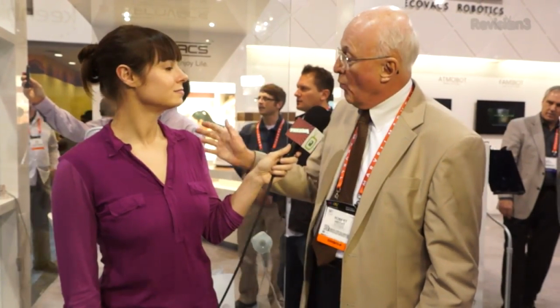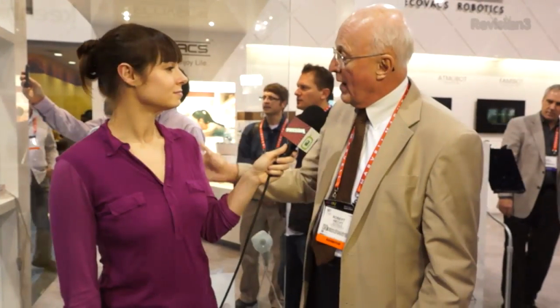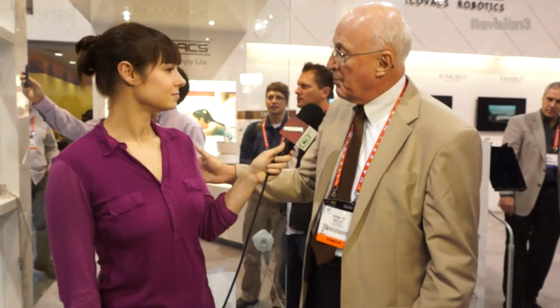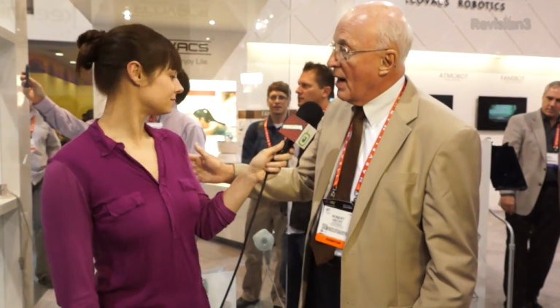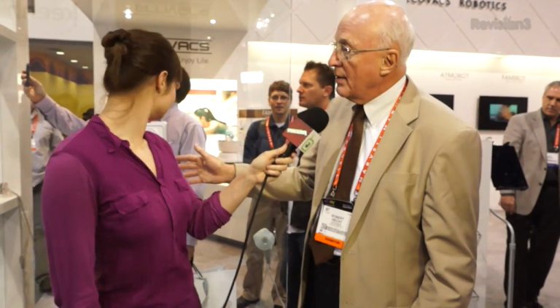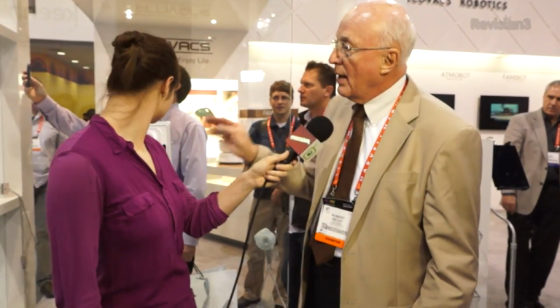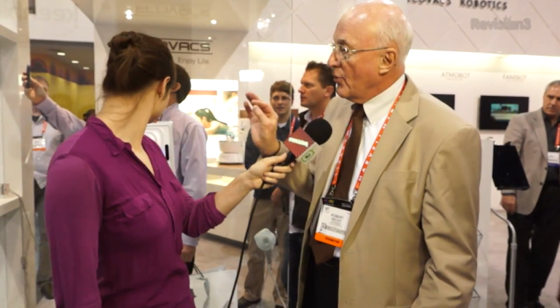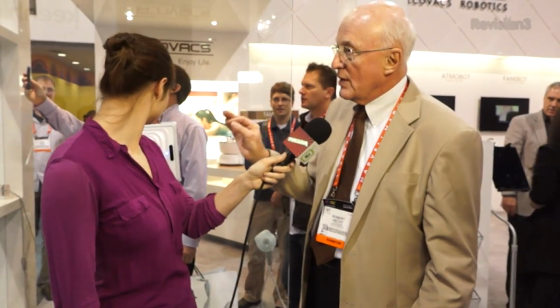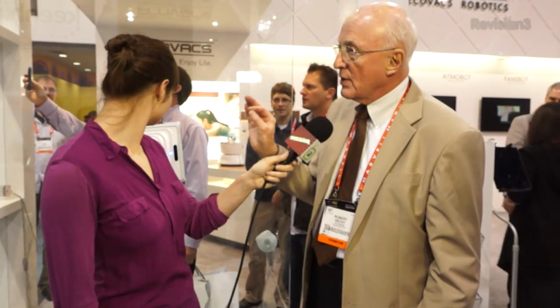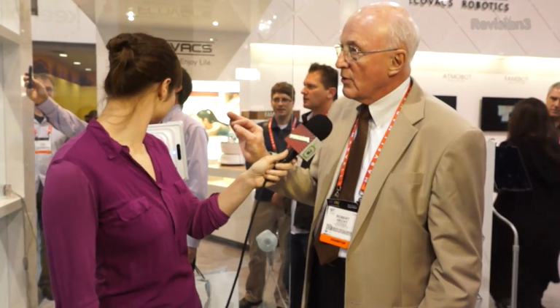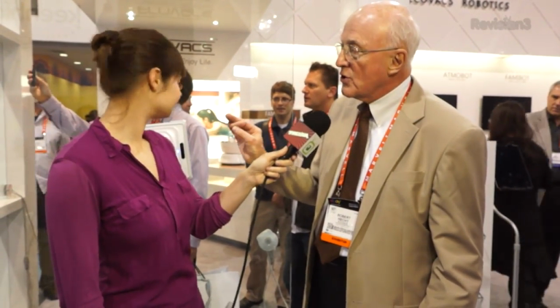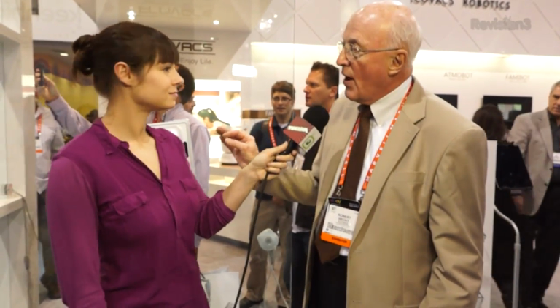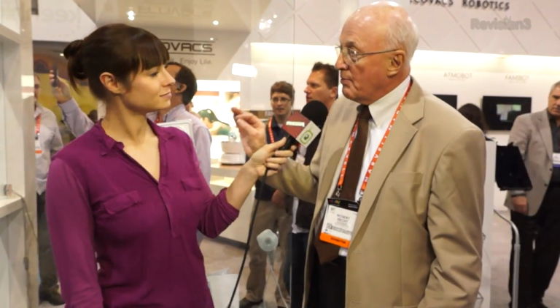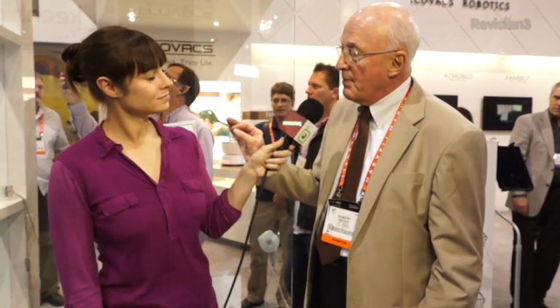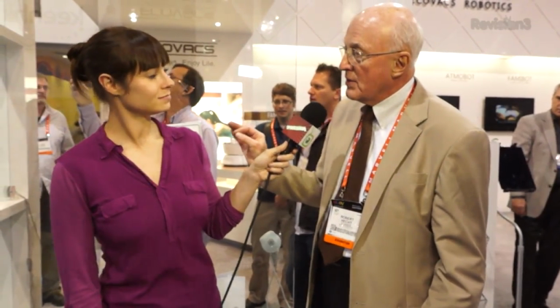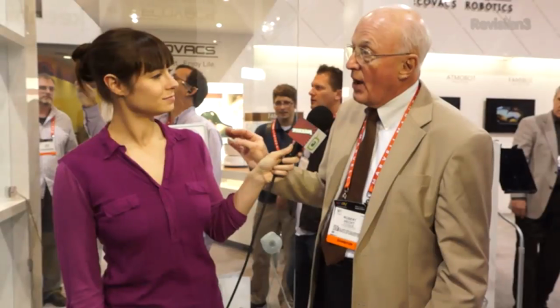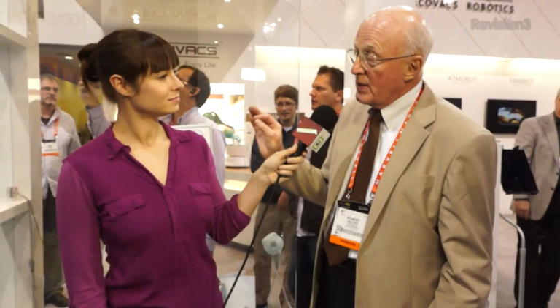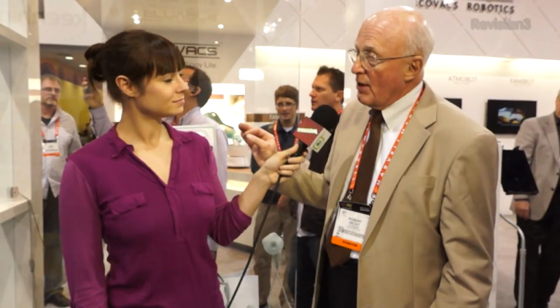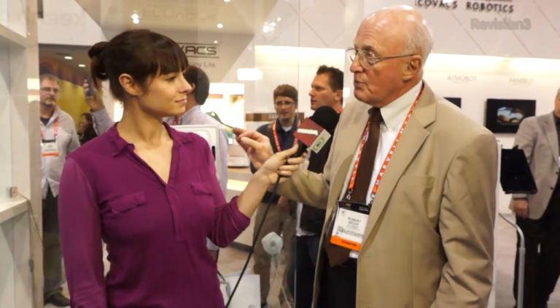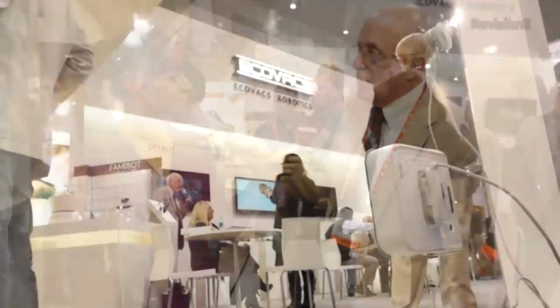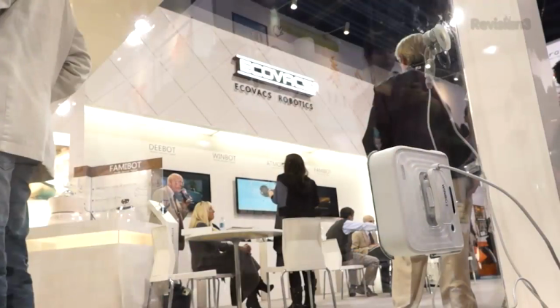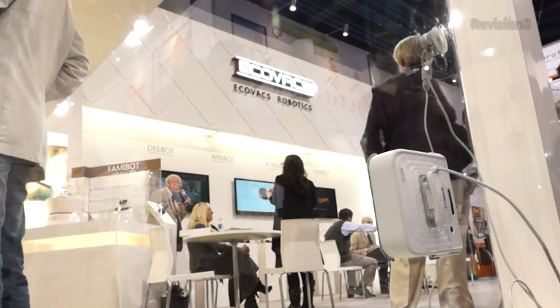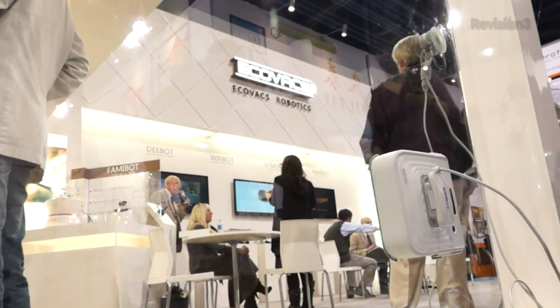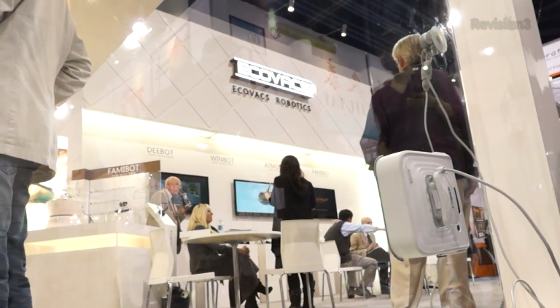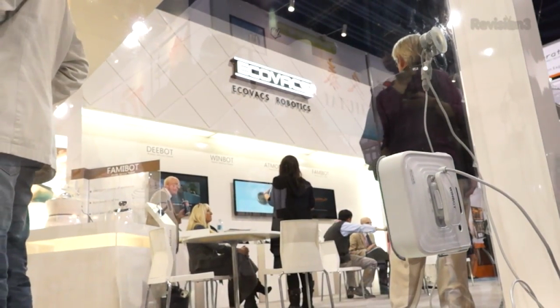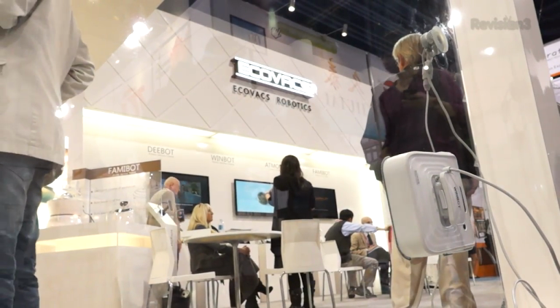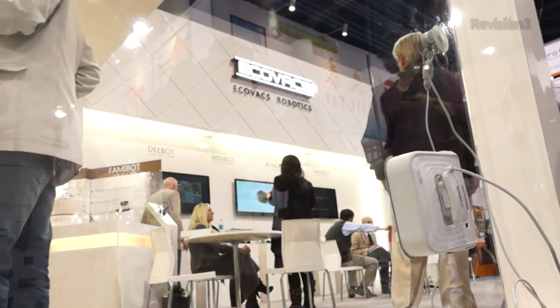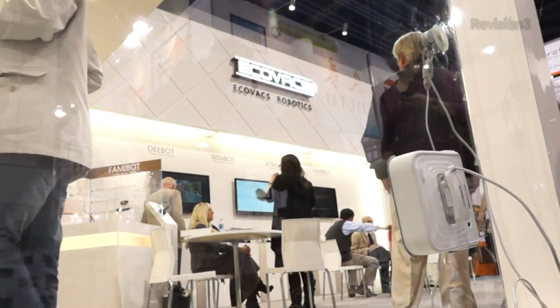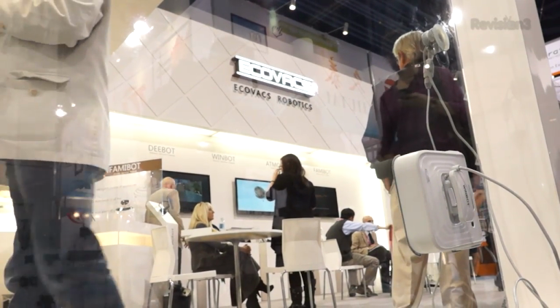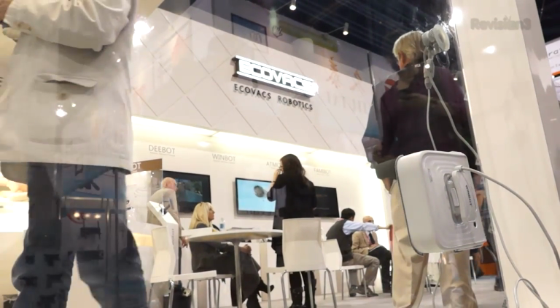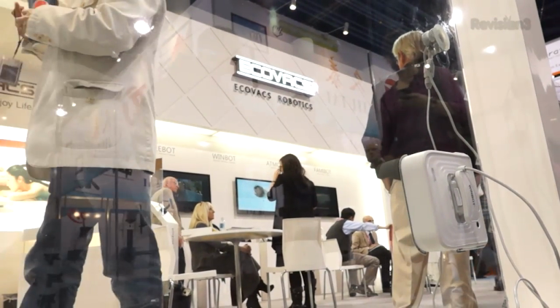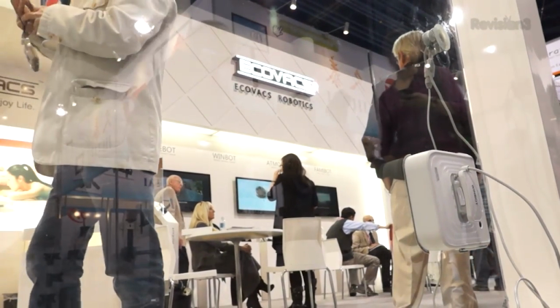When it's done, there is a little beeping sound that tells you it's cleaned the window, and the light starts to flash.